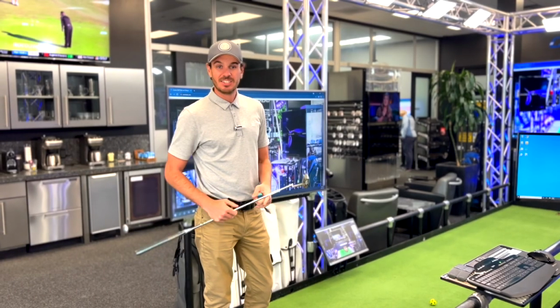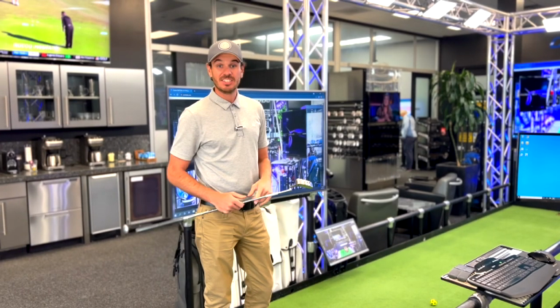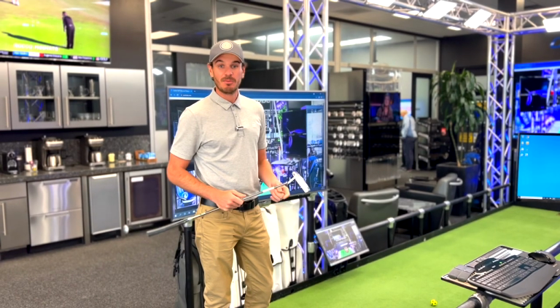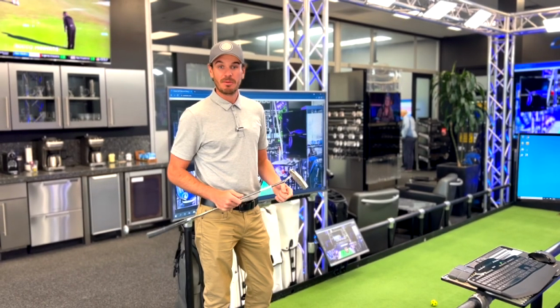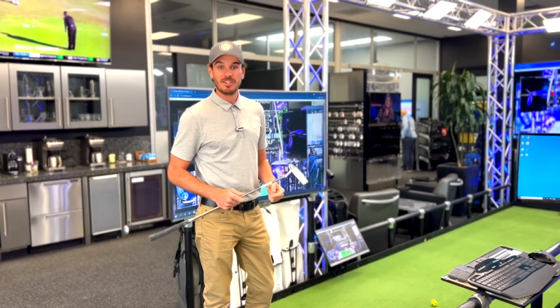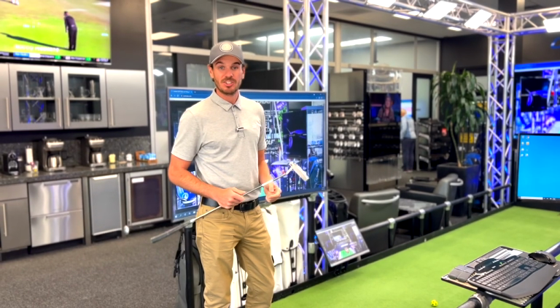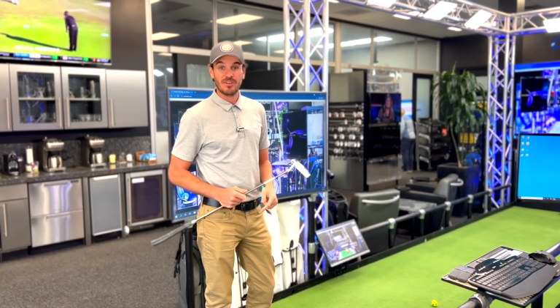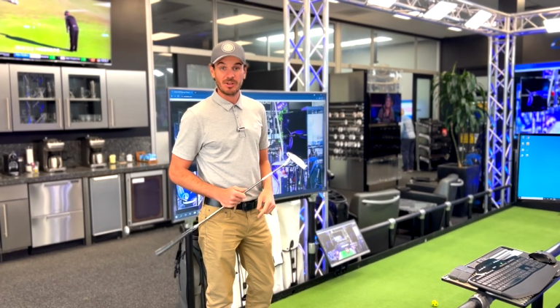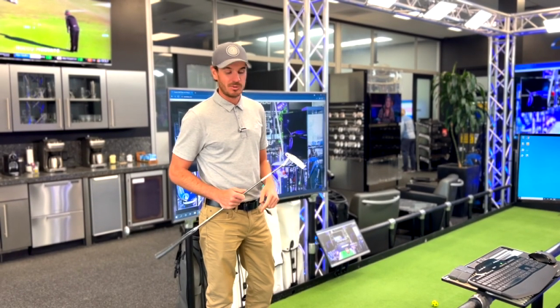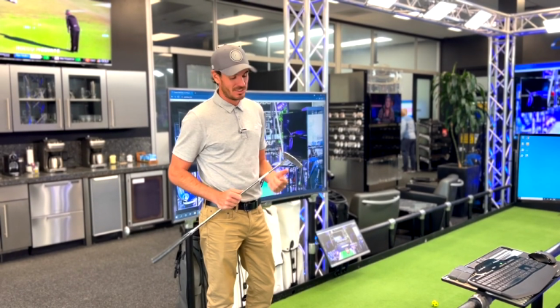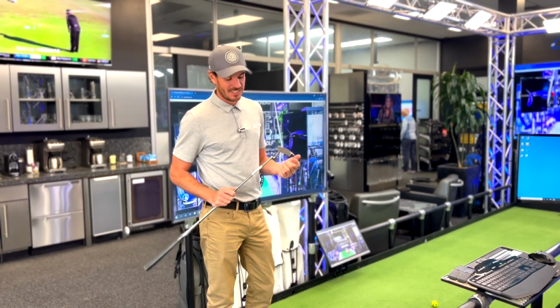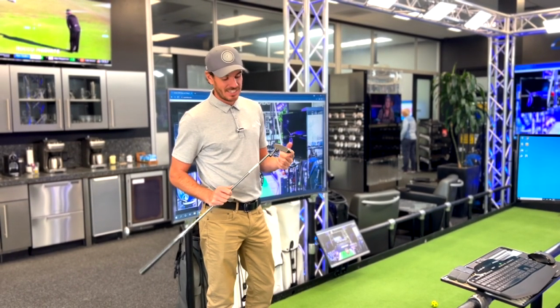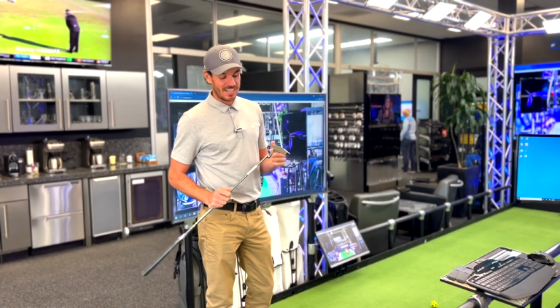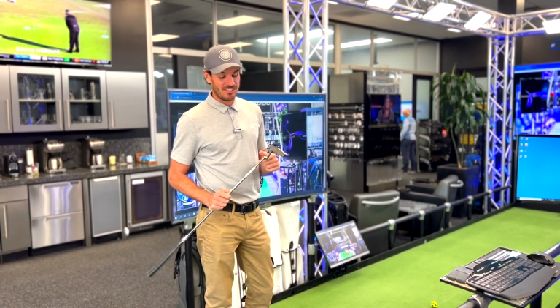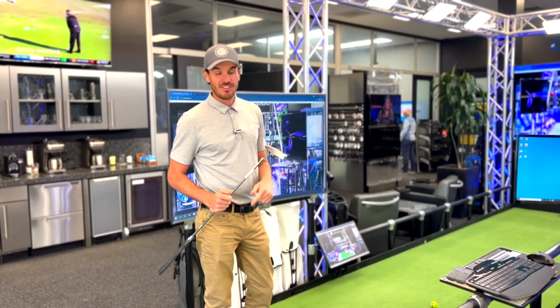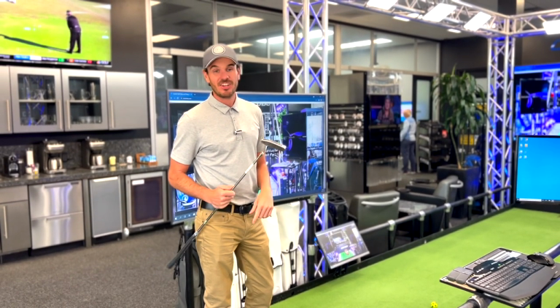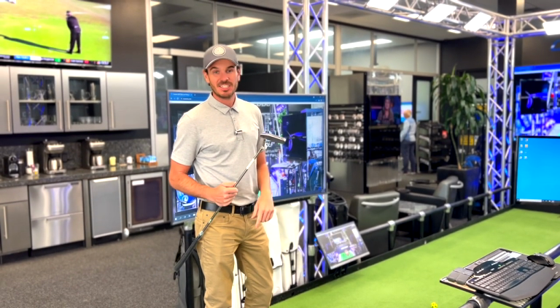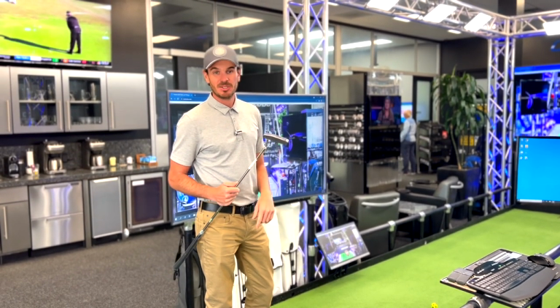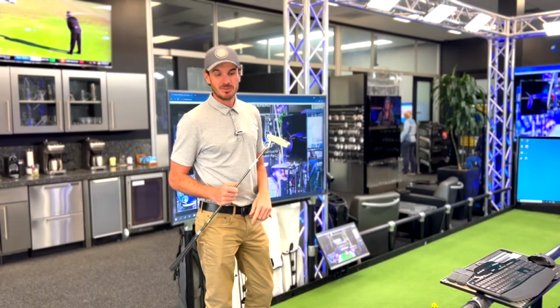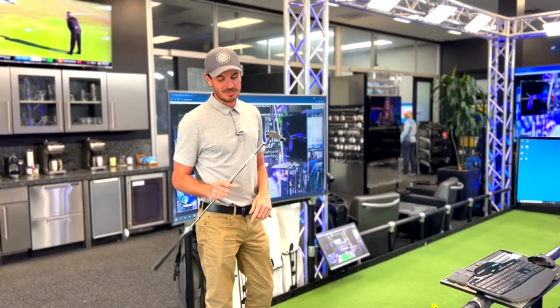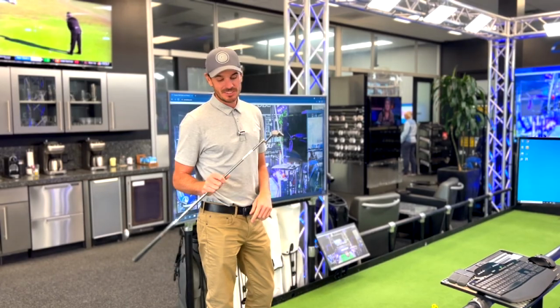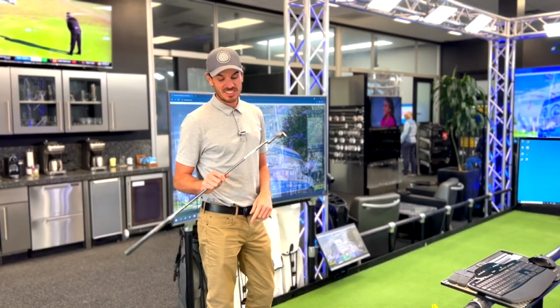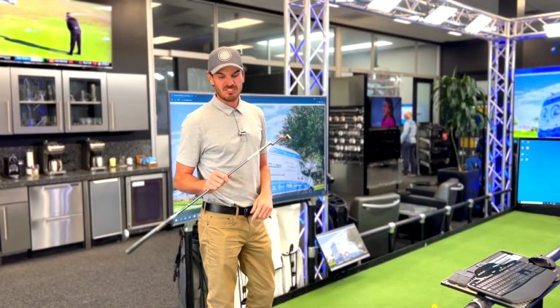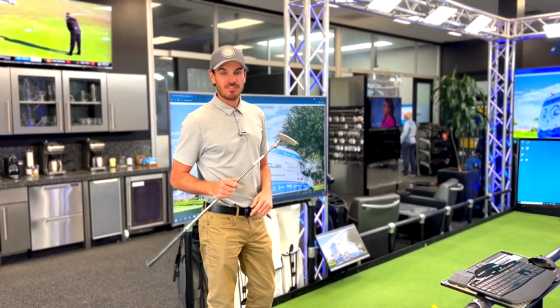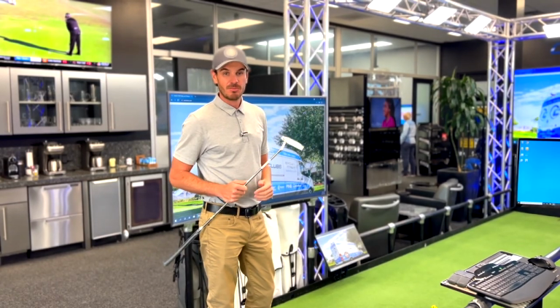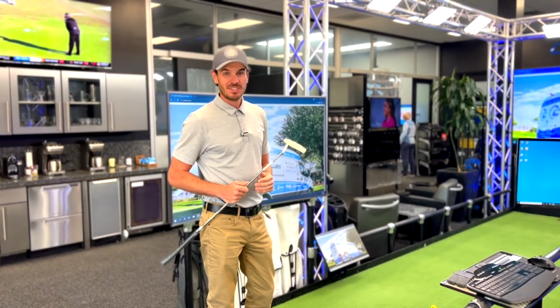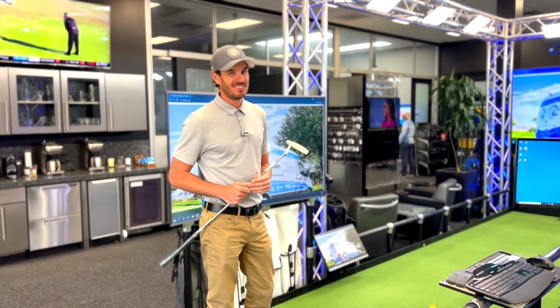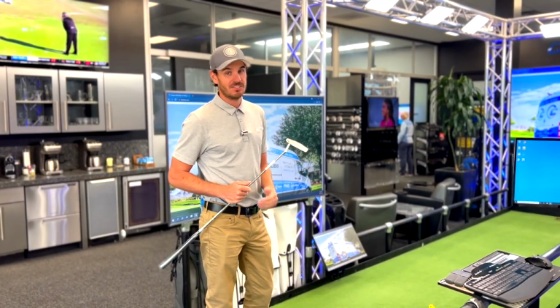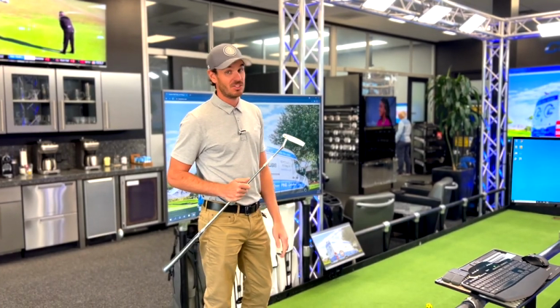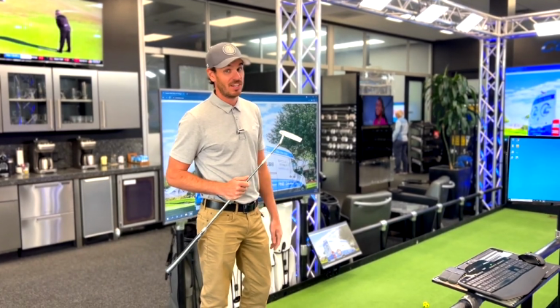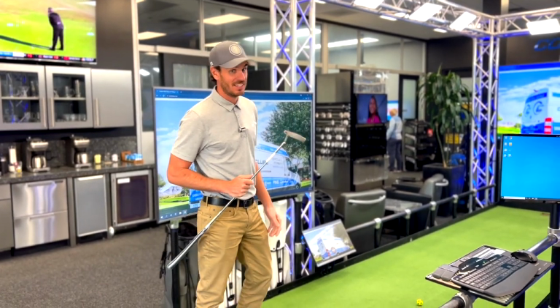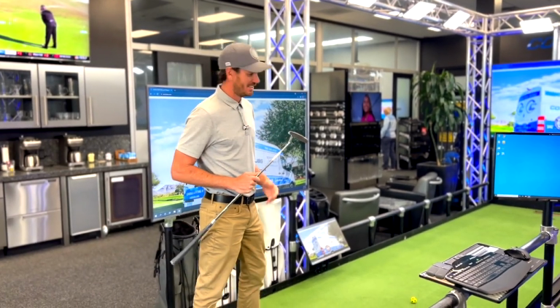So this is our main putting studio at headquarters, and the 38 Special — 6,500 bucks. I'm just gonna hit it.